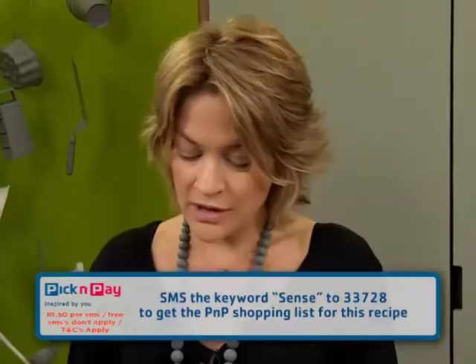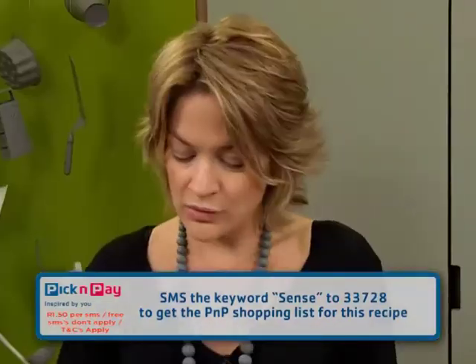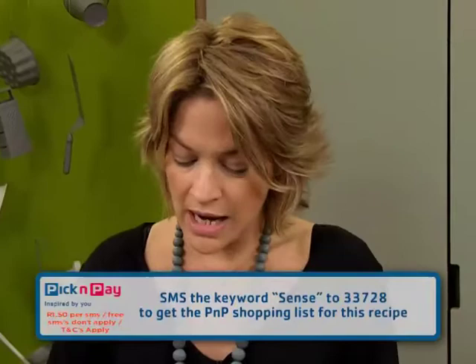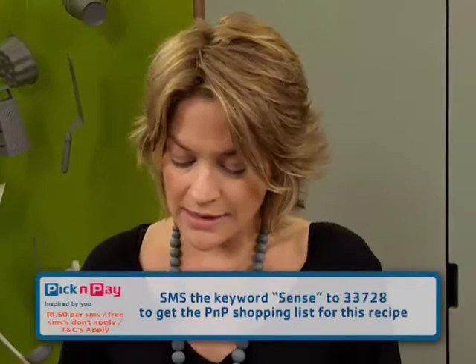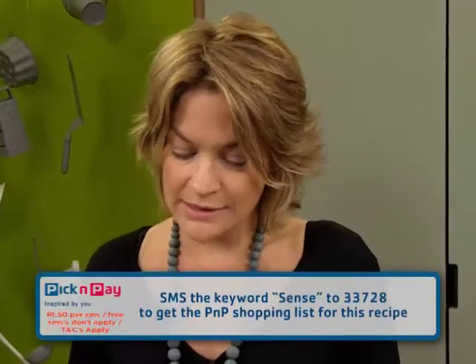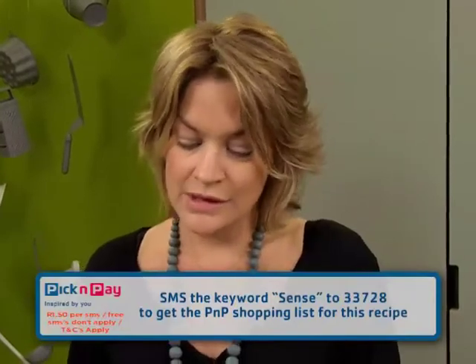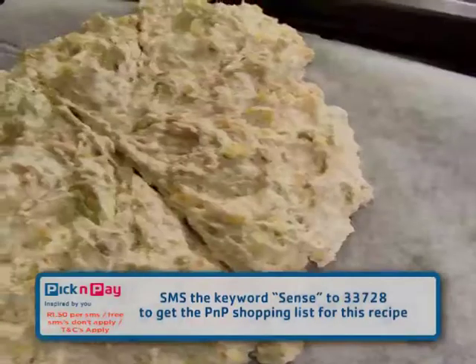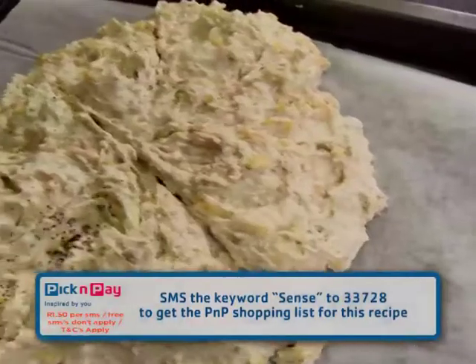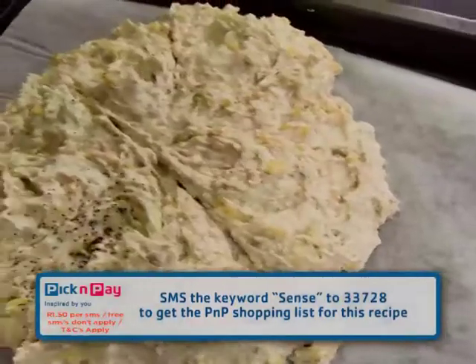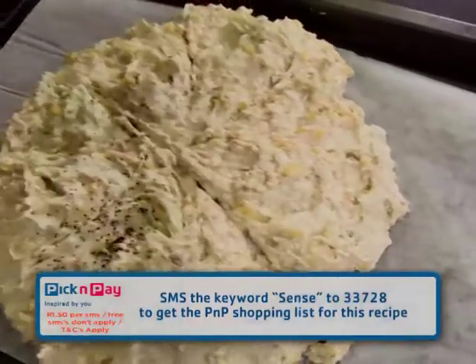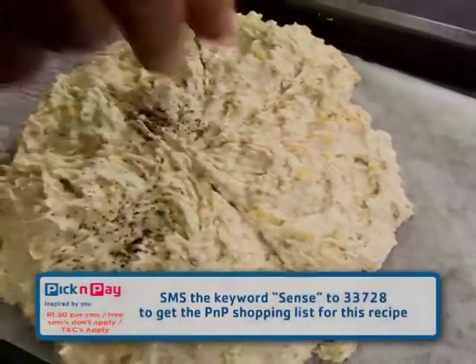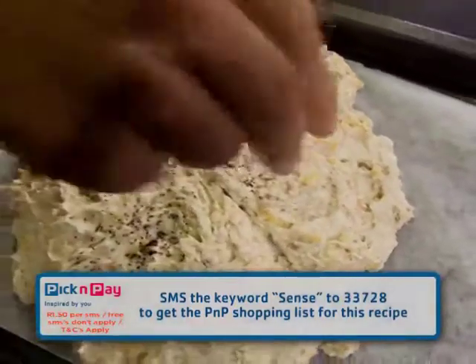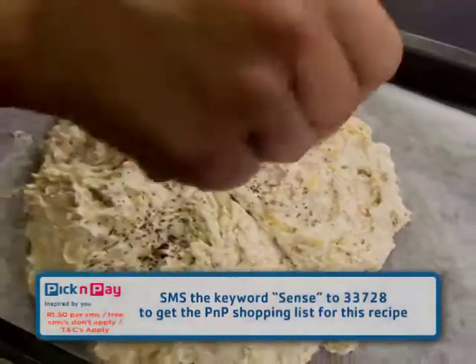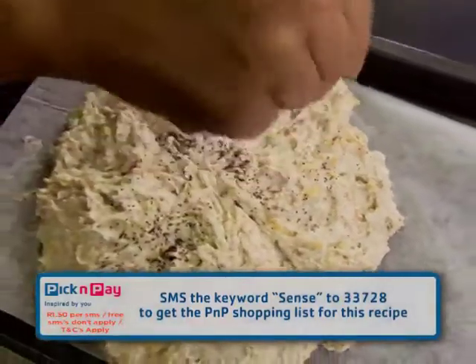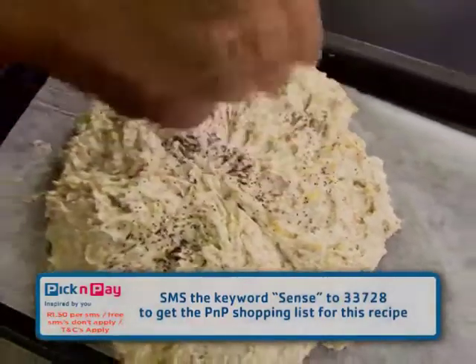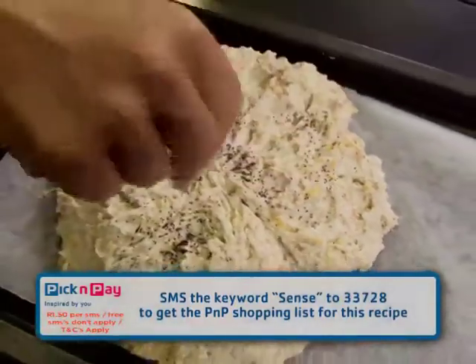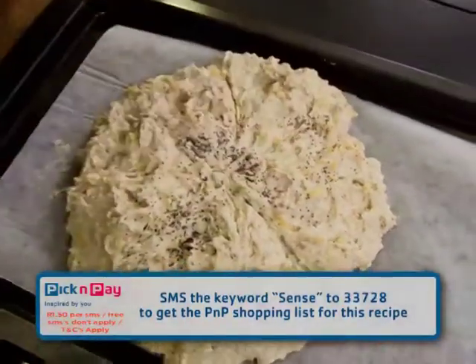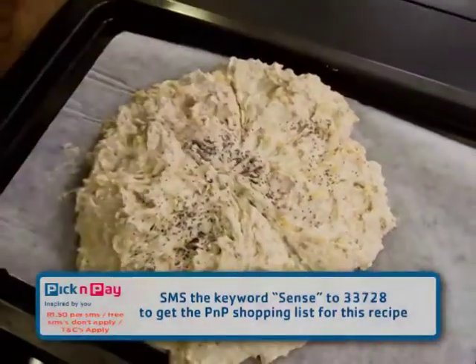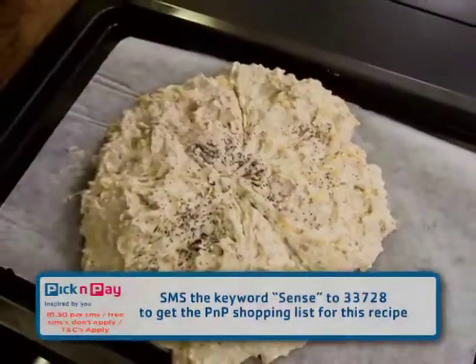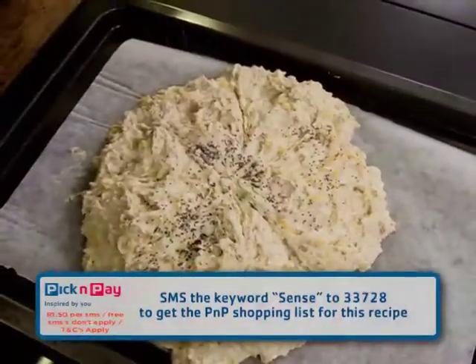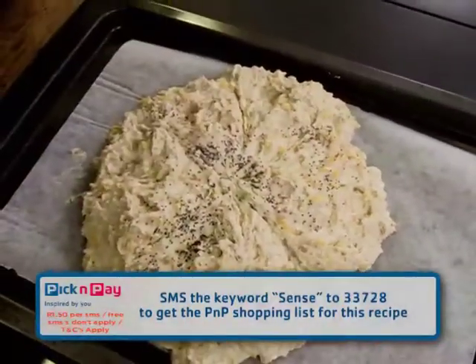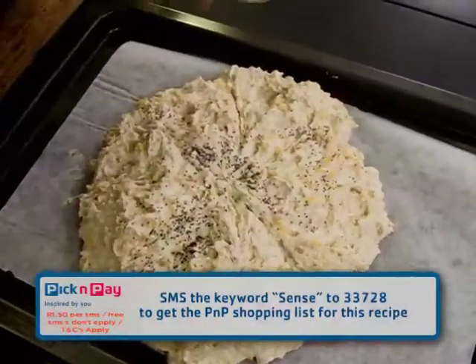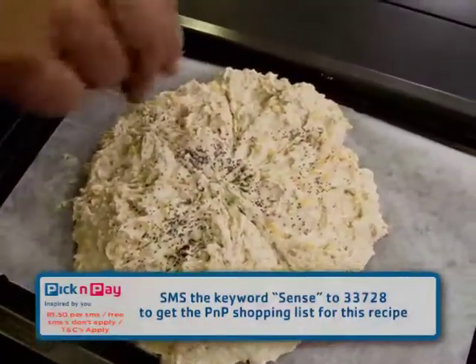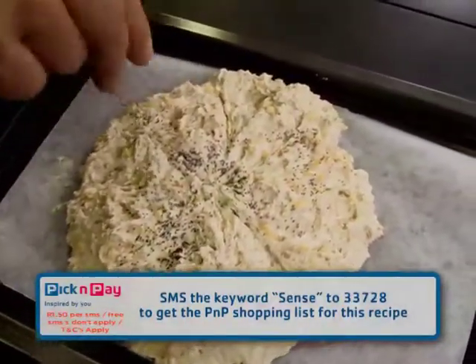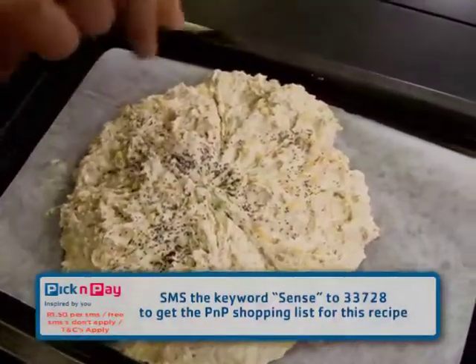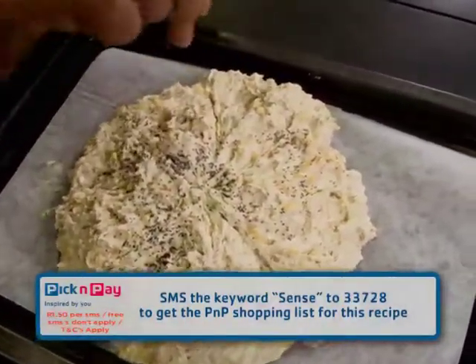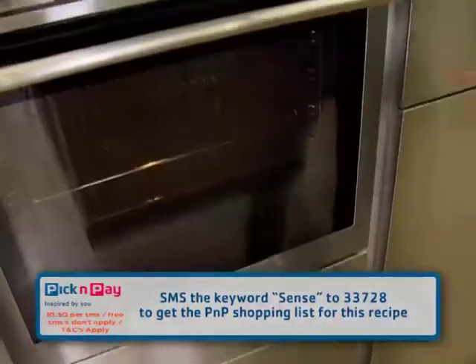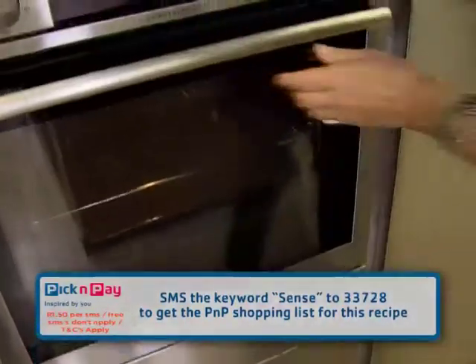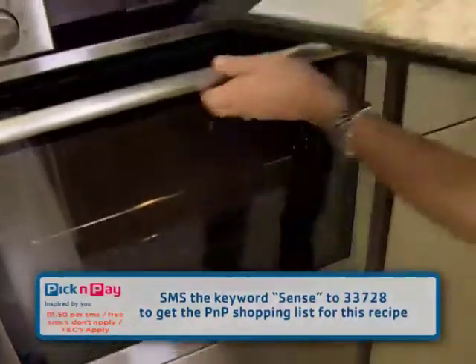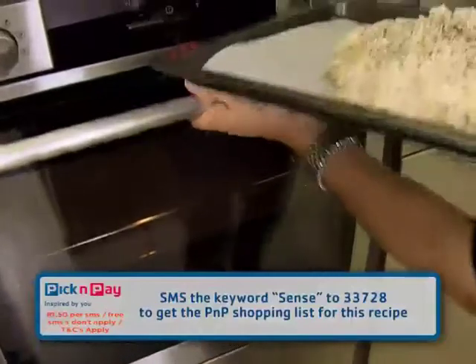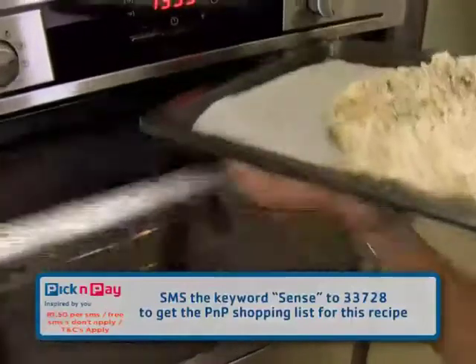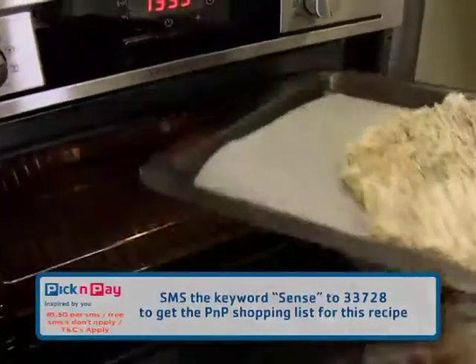Once you've made your lines, you're just going to scatter some sesame seeds and some poppy seeds on top of the bread, and then pop it into the oven.